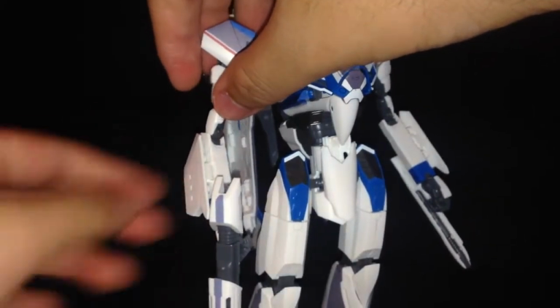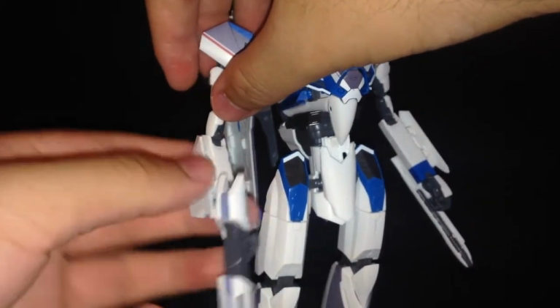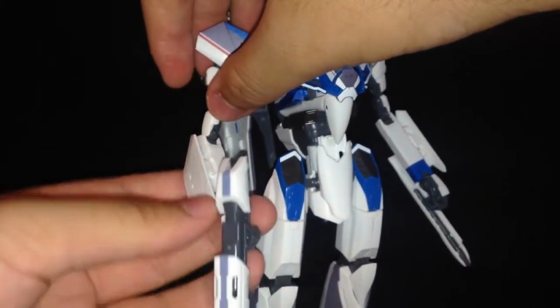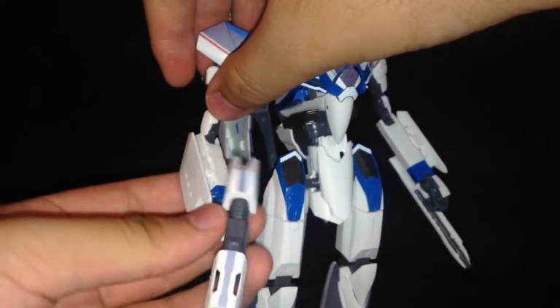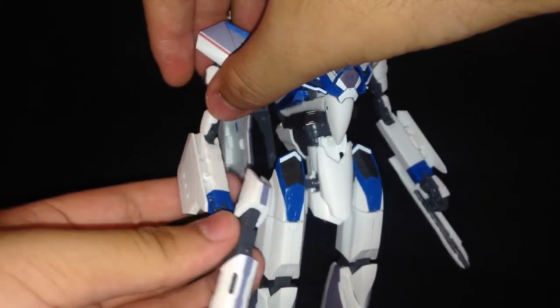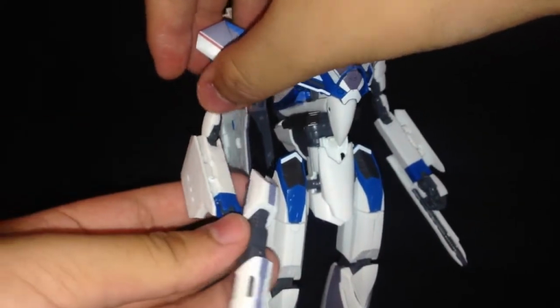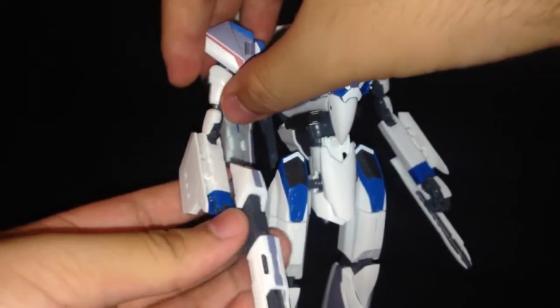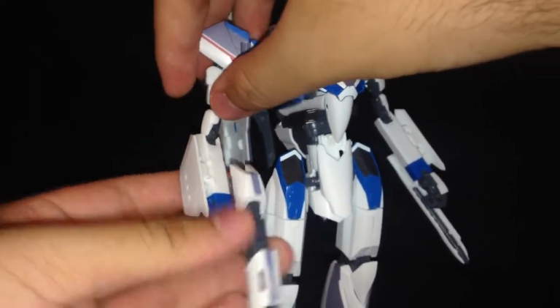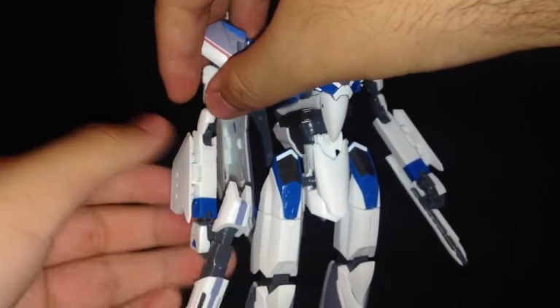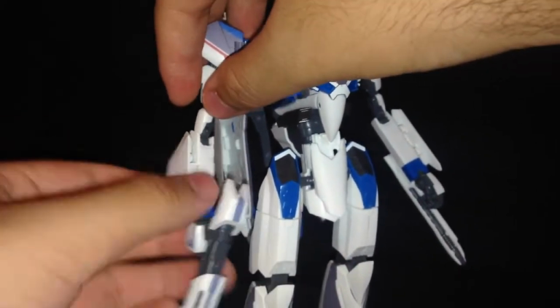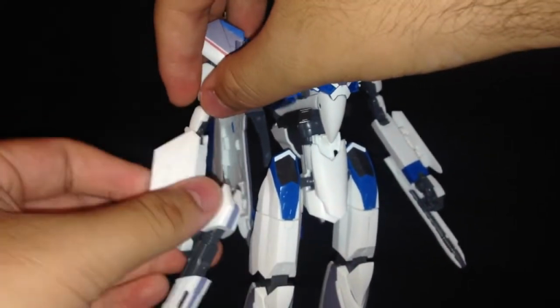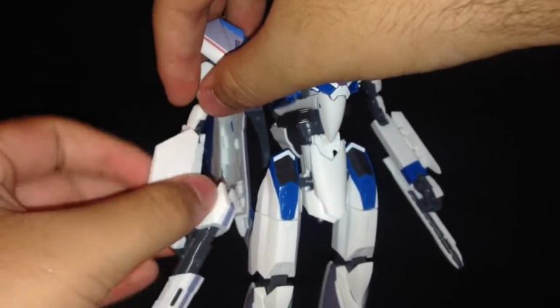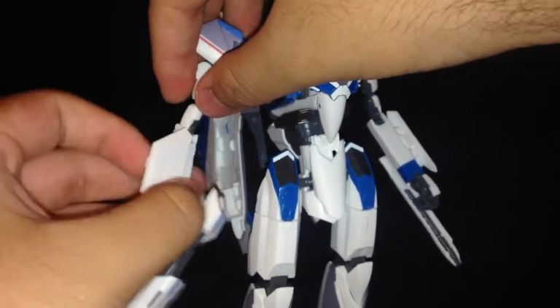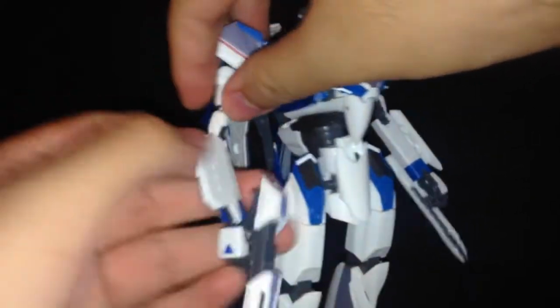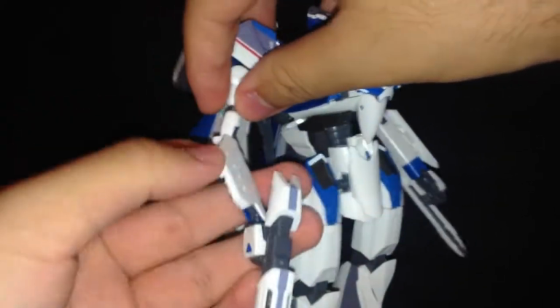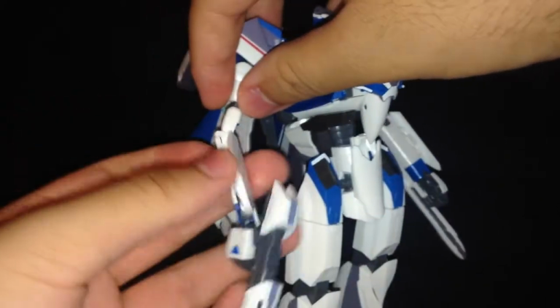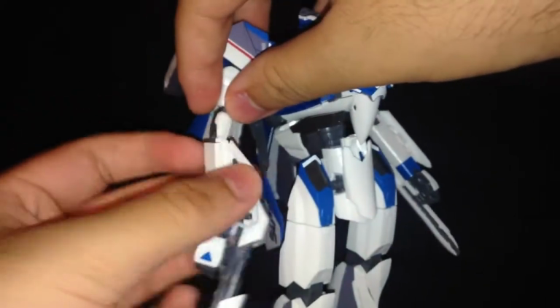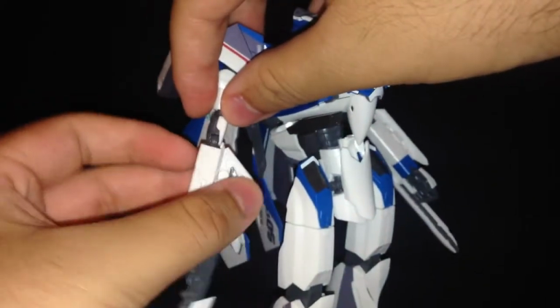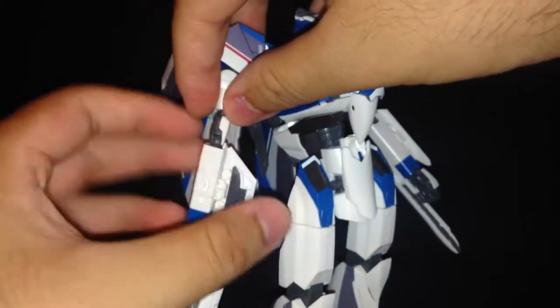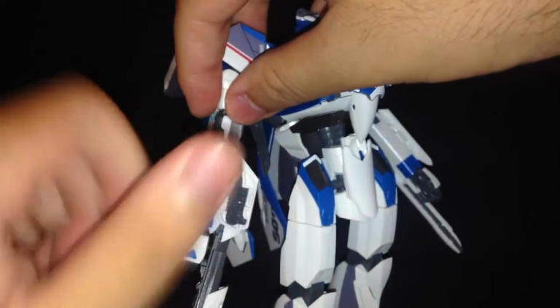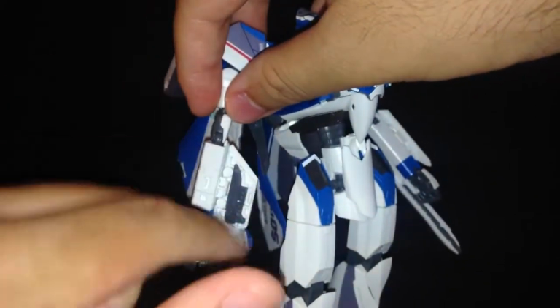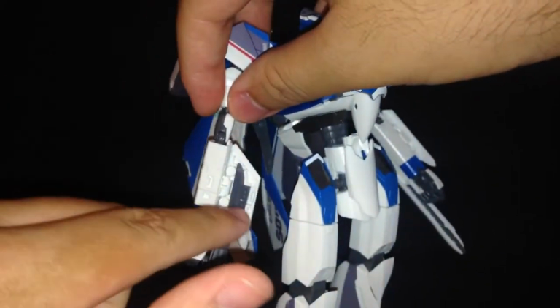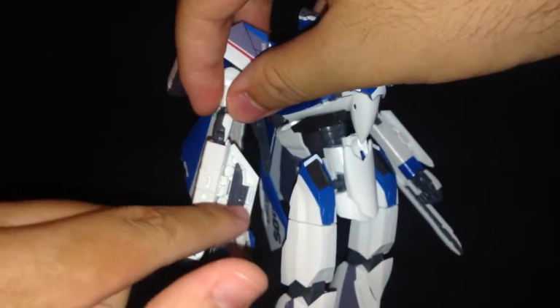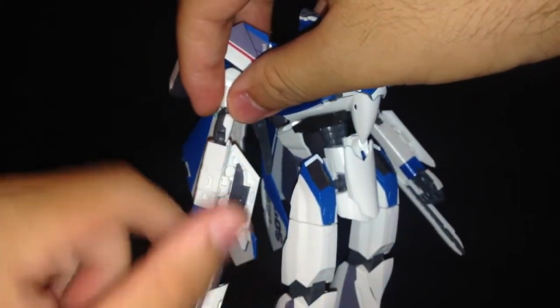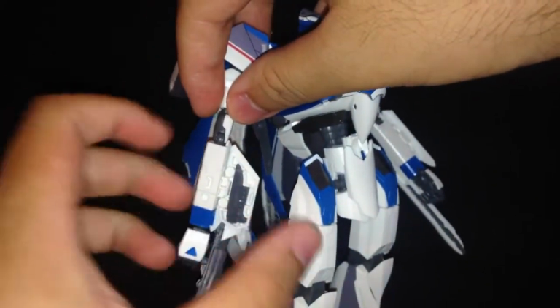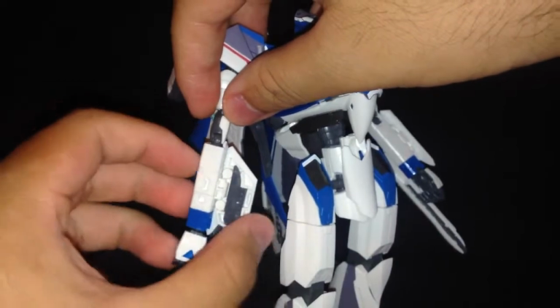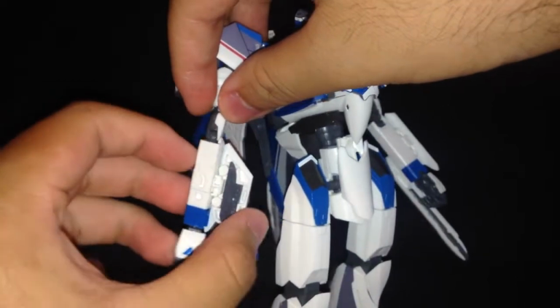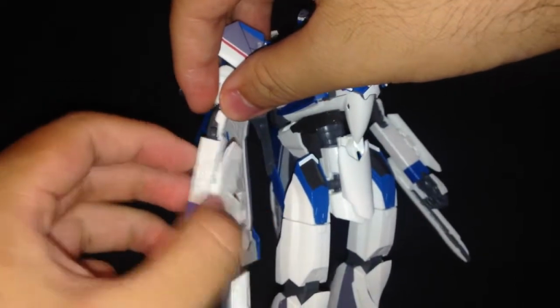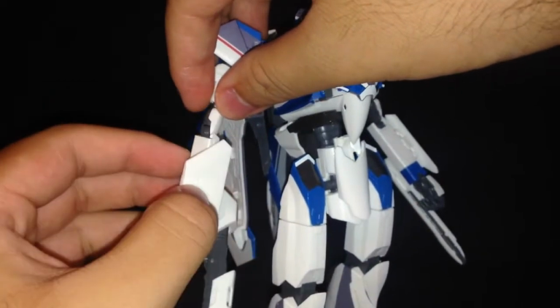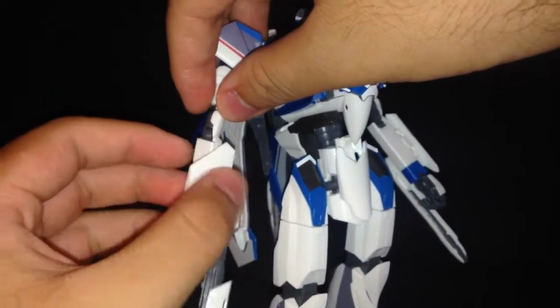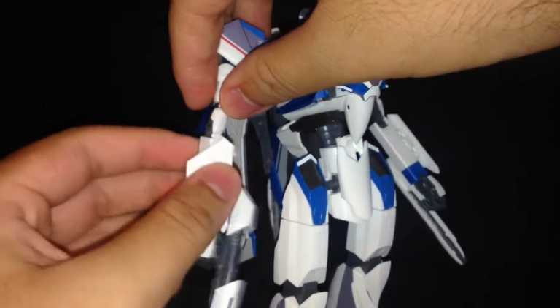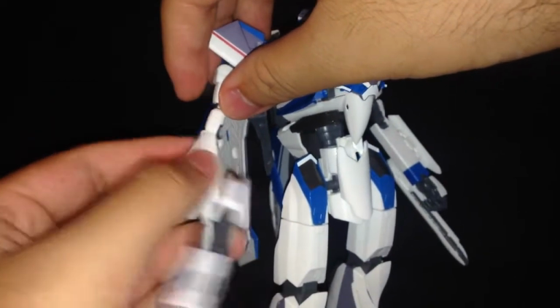The second elbow joint isn't strong enough to handle the weight of the gun with the gun pod attached. The second elbow joint needs to be more stiff. Taking this off. I also forgot to mention: you get a little knife on both sides of the arm.